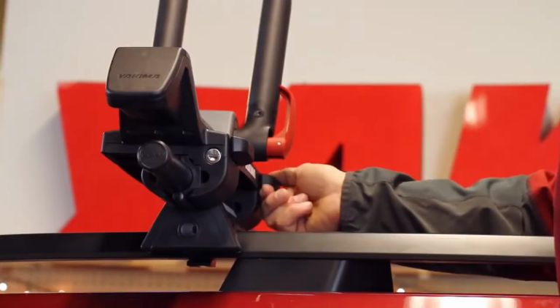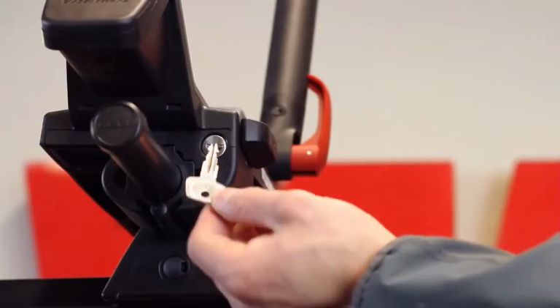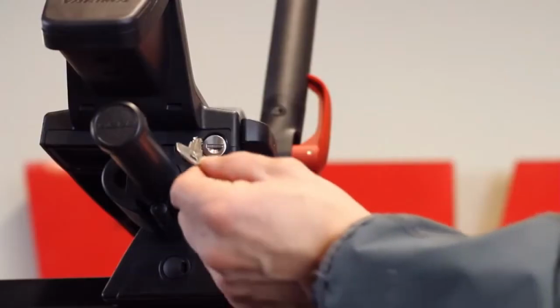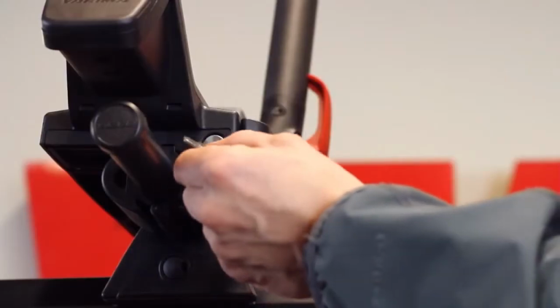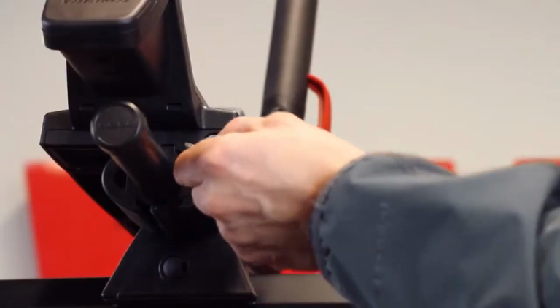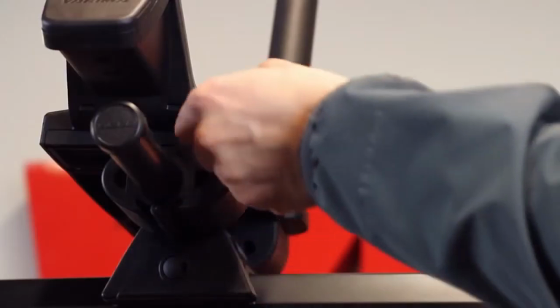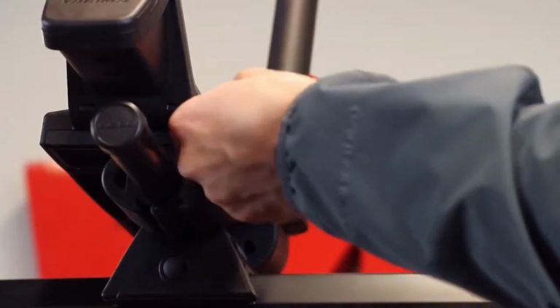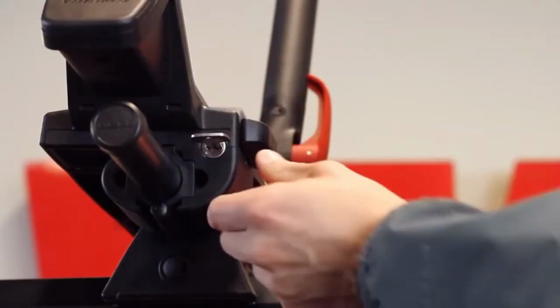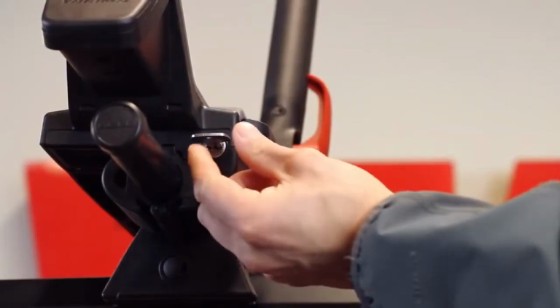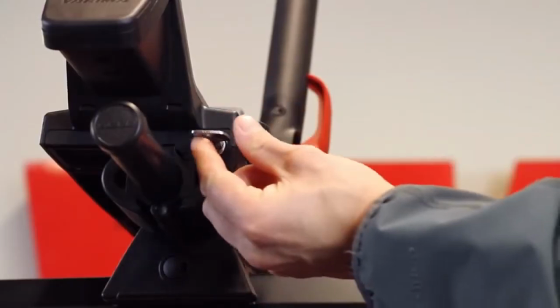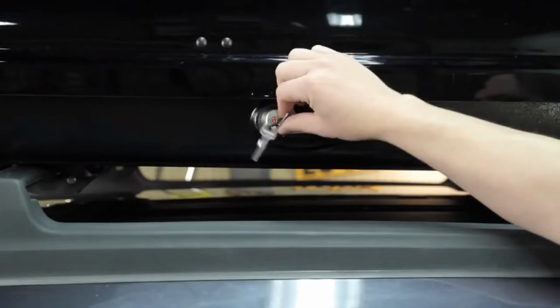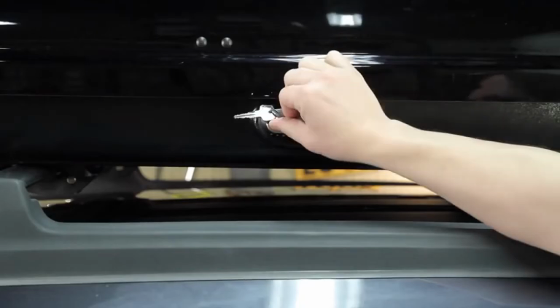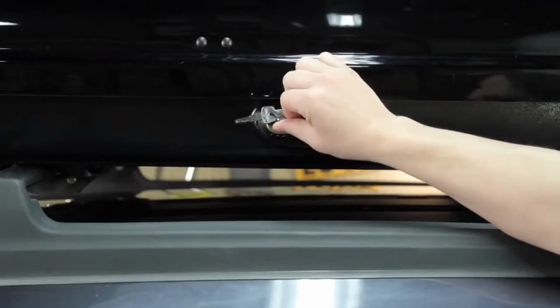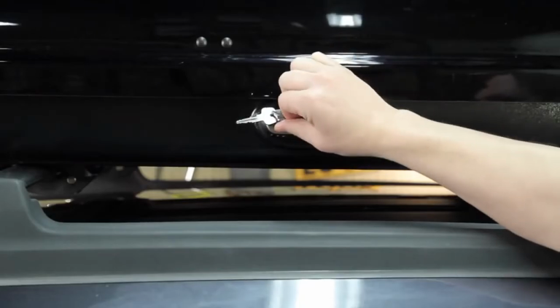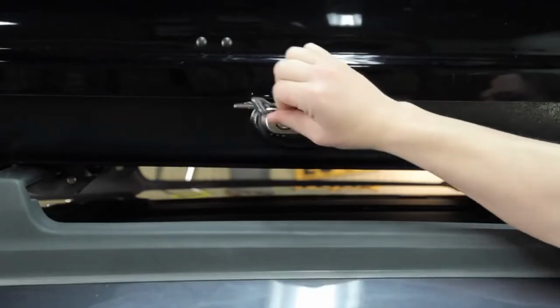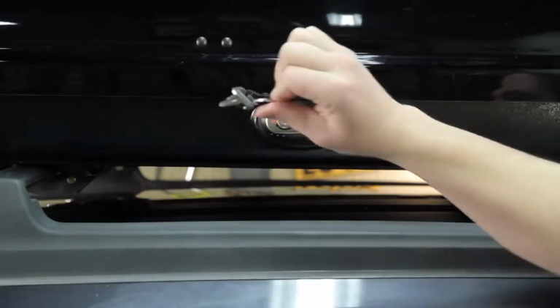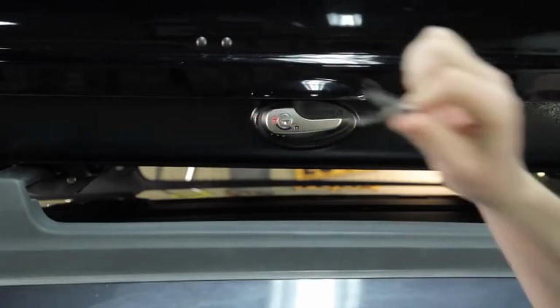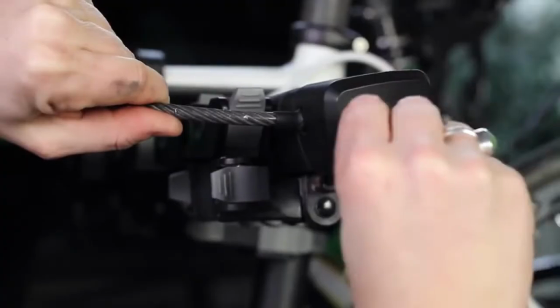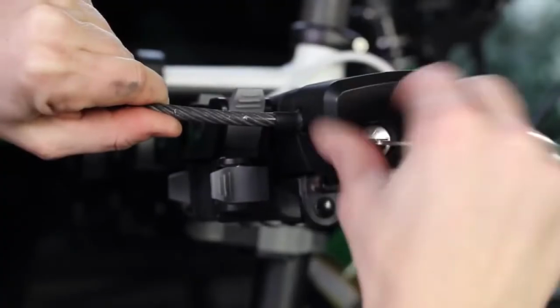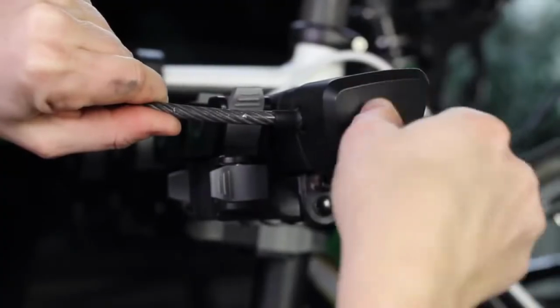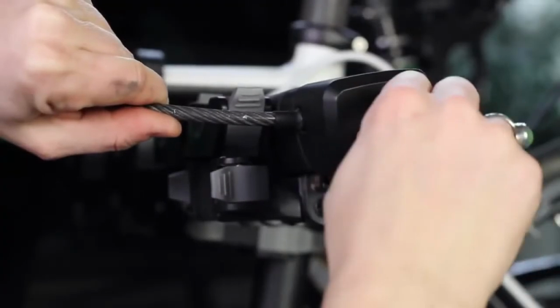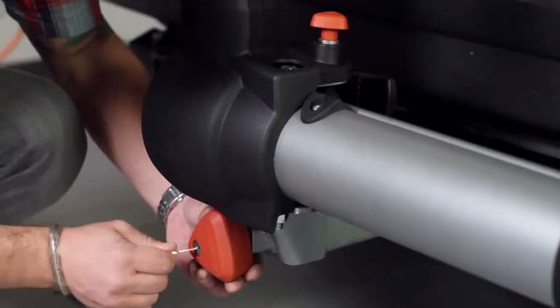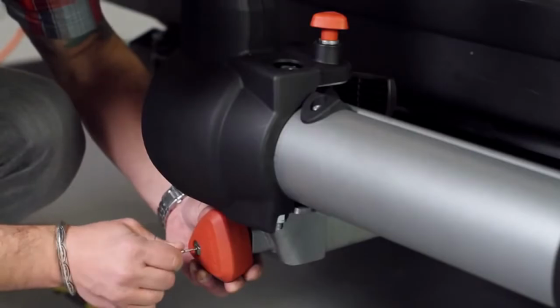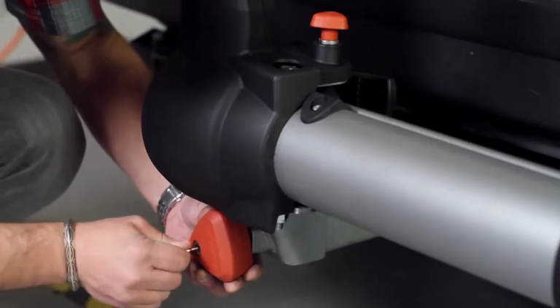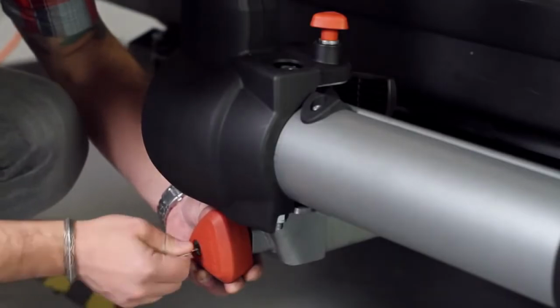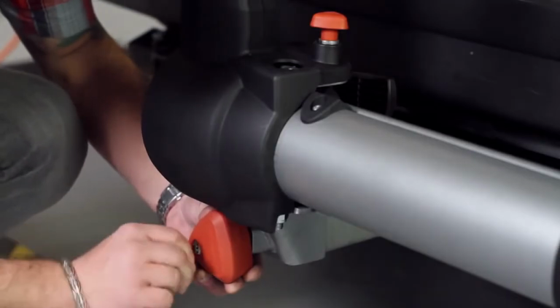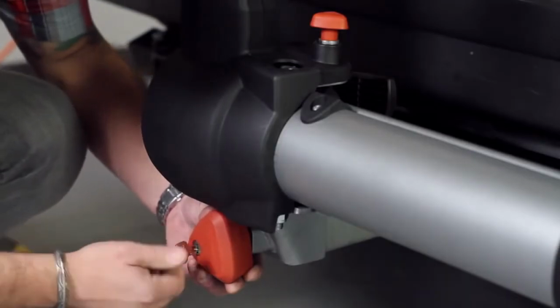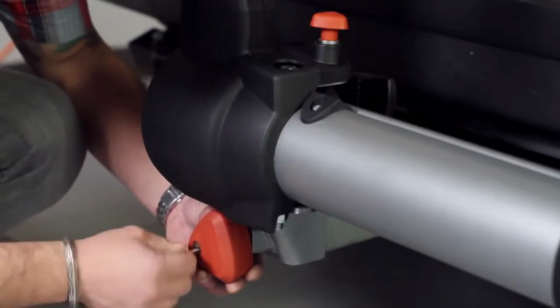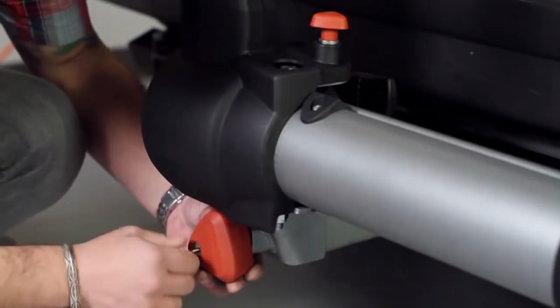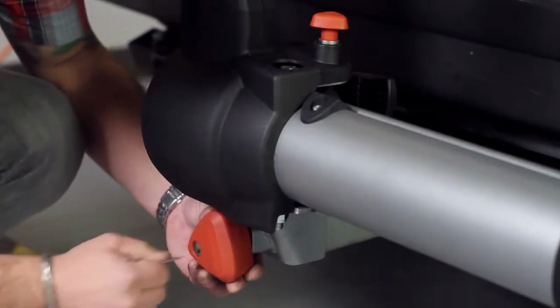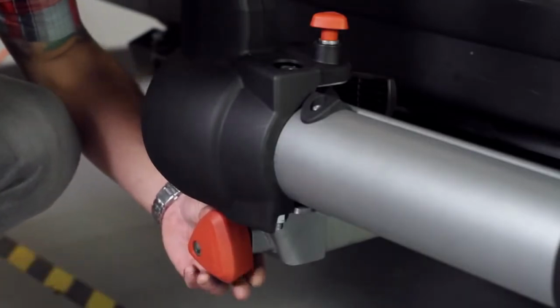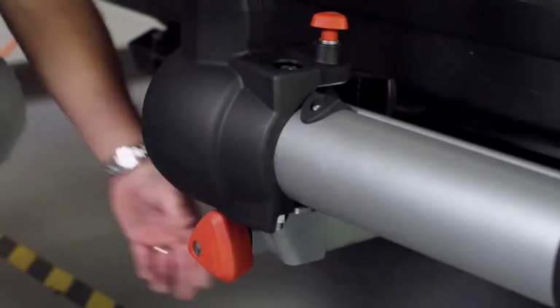To lock, get our SKS Same Key System. It's a set of lock cores for all your Yakima gear, and you'll only need one key for everything.